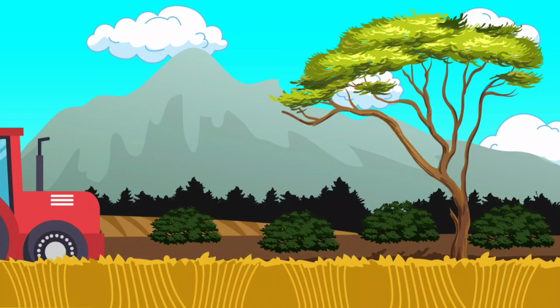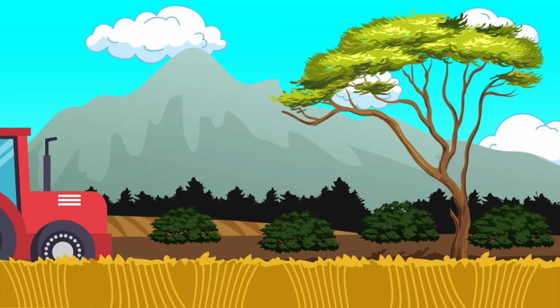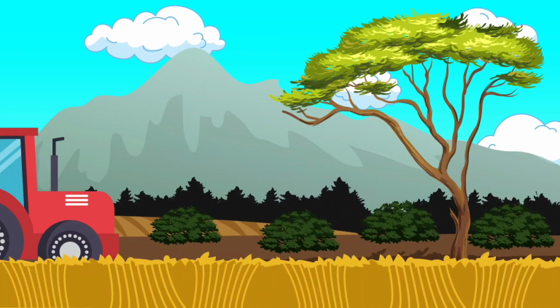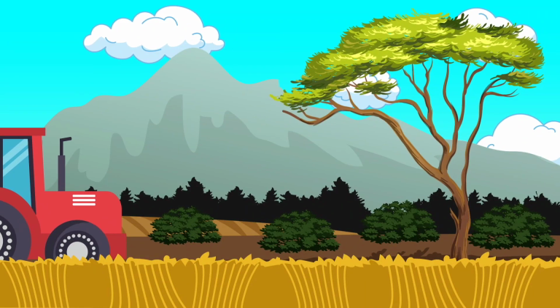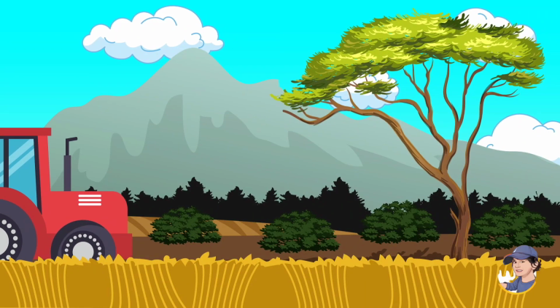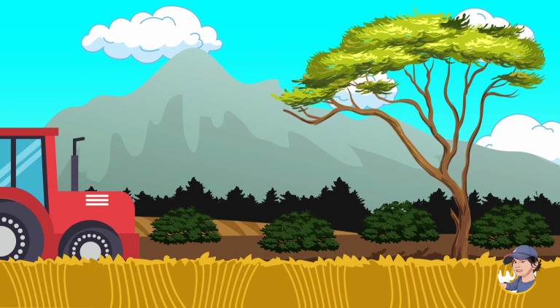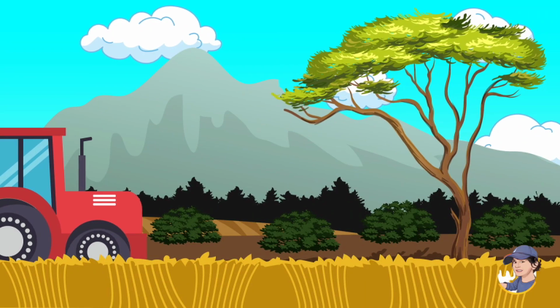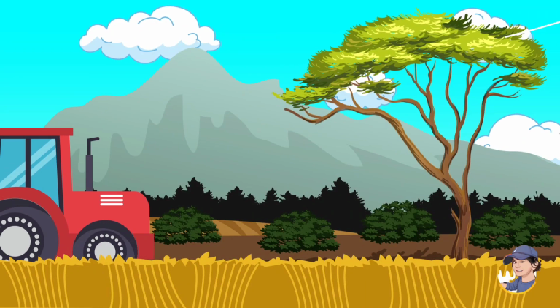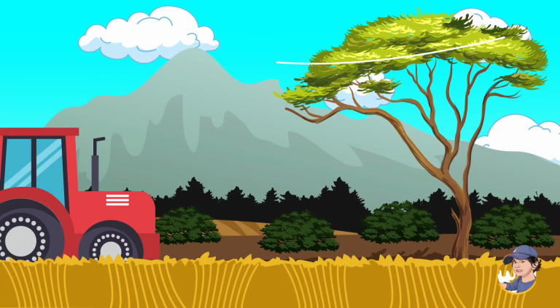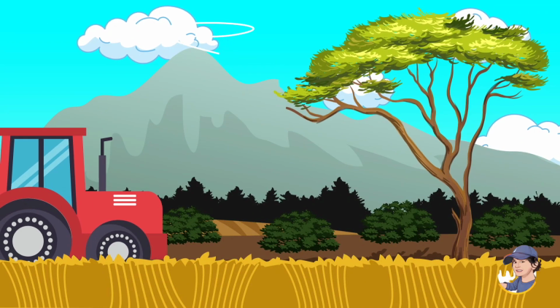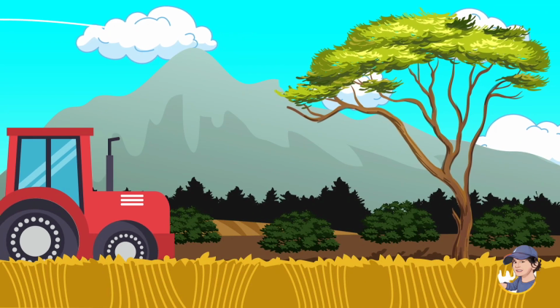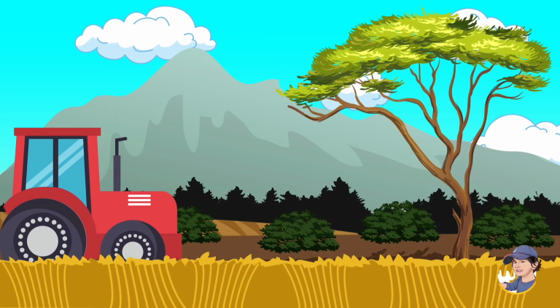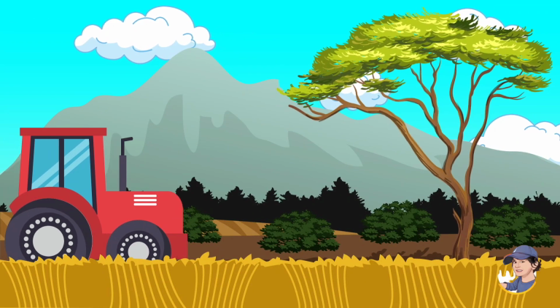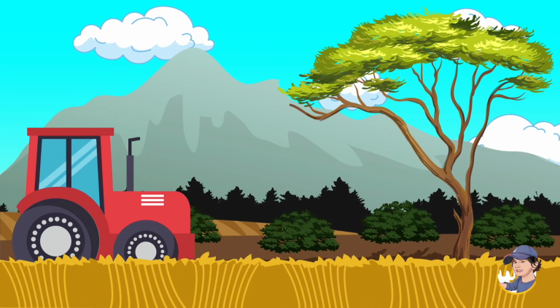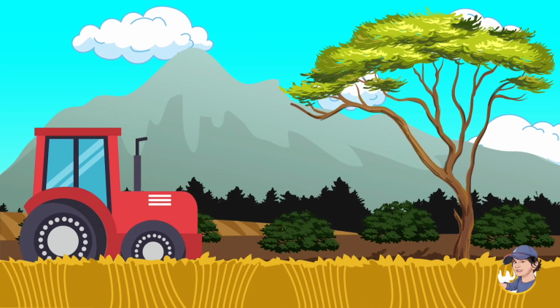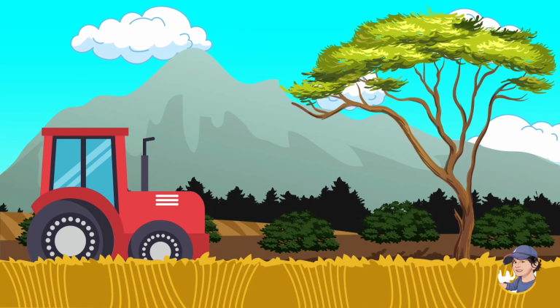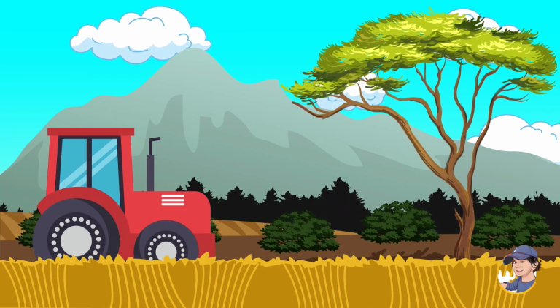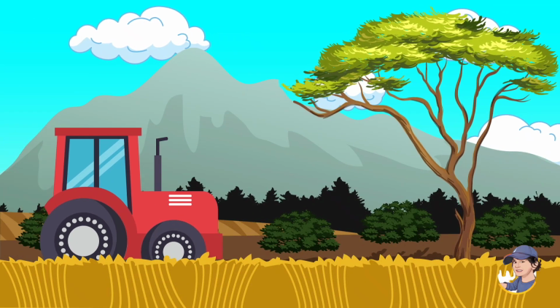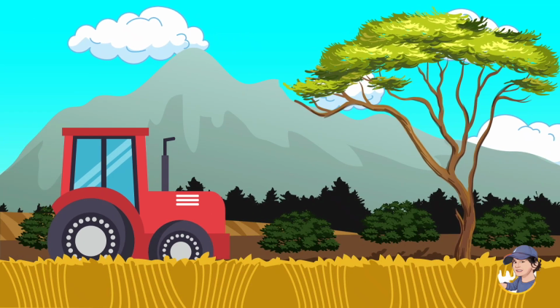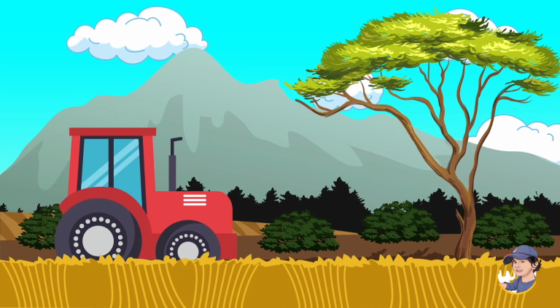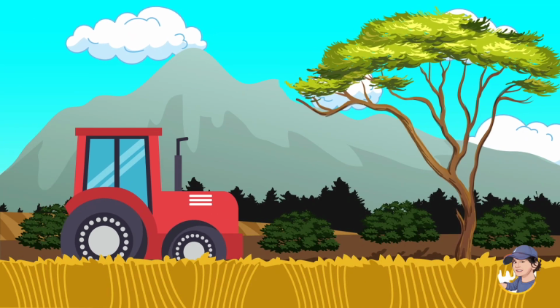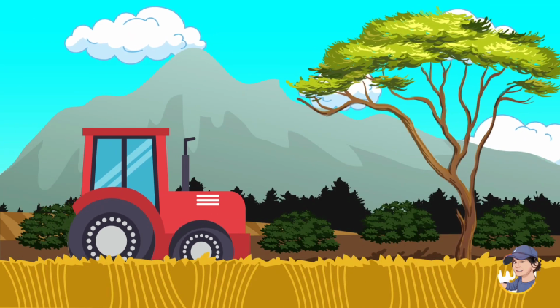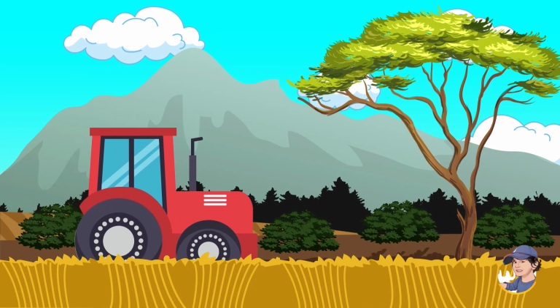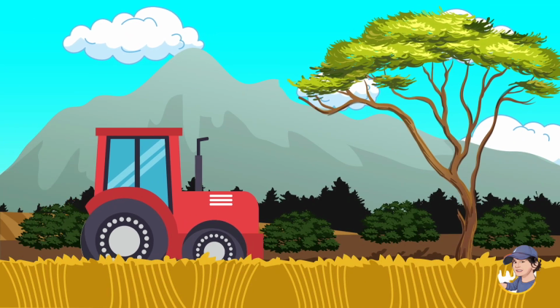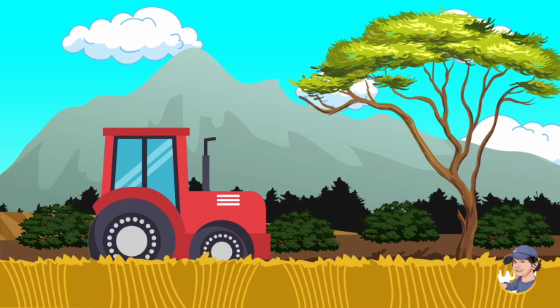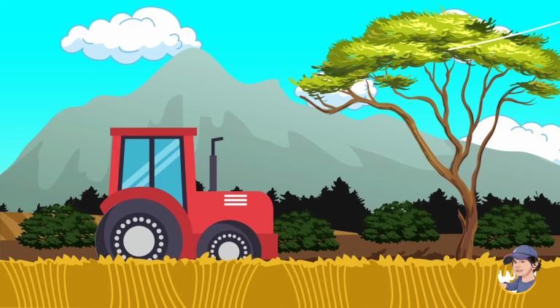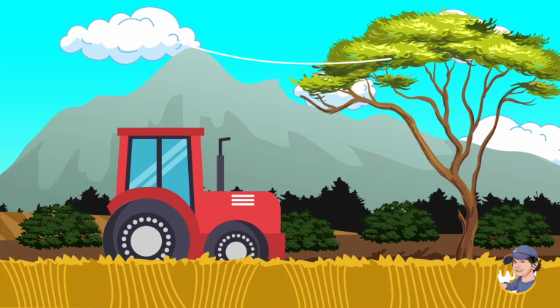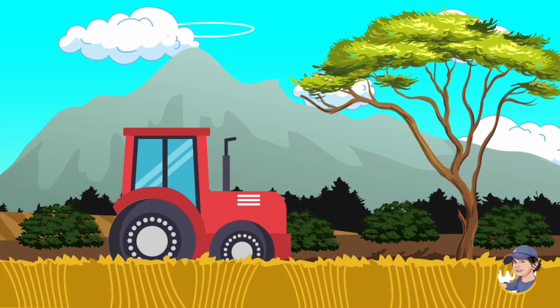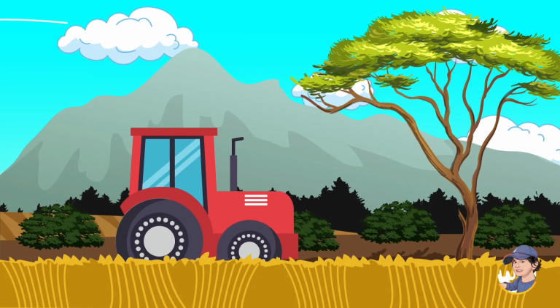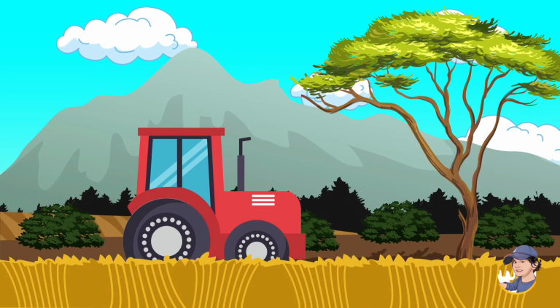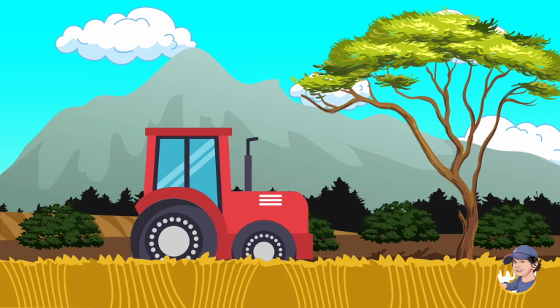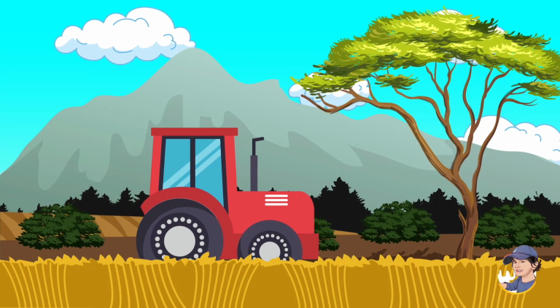Have you ever wondered what animals live on a farm? Well, you're in for a treat.